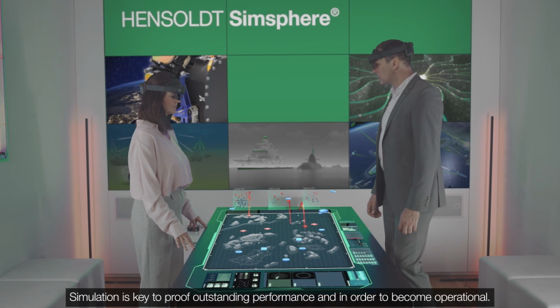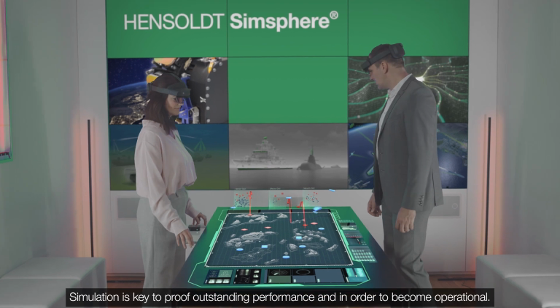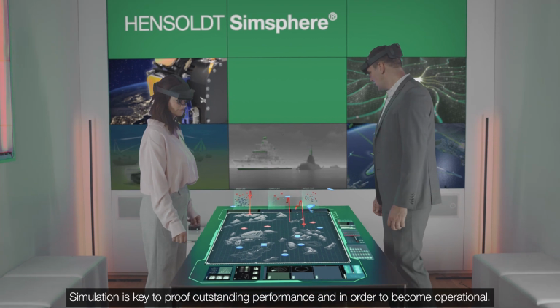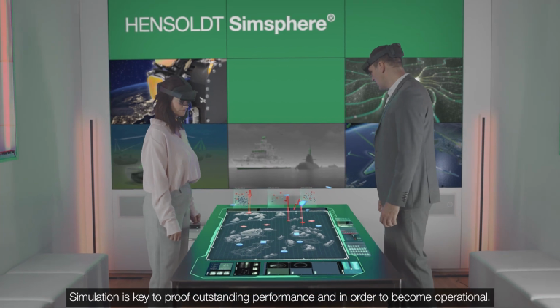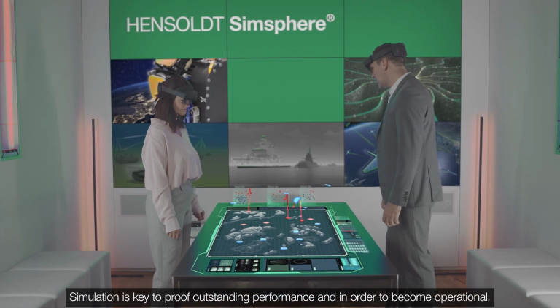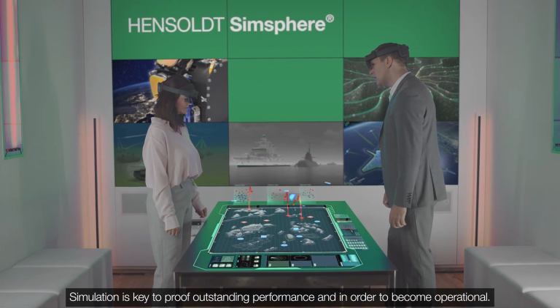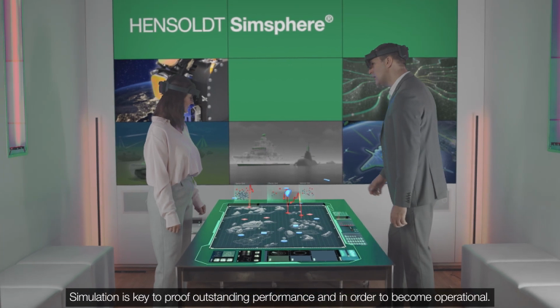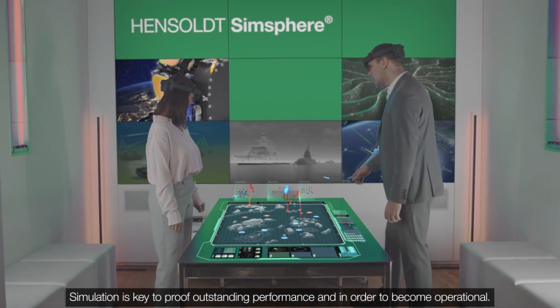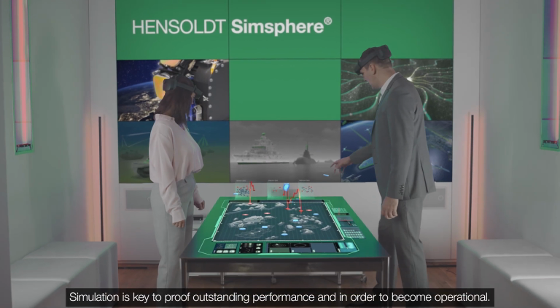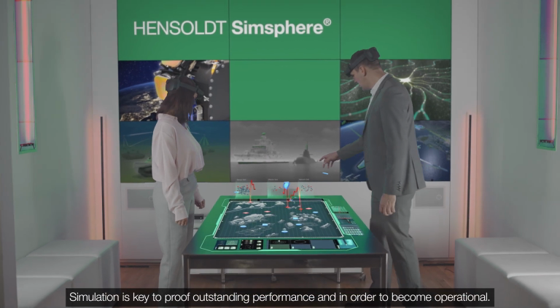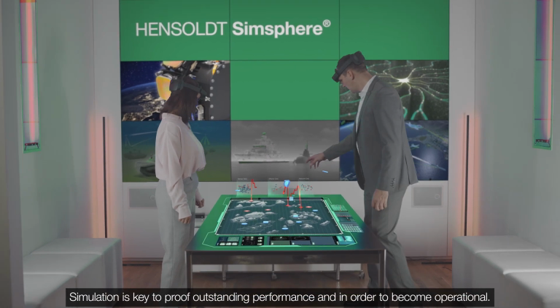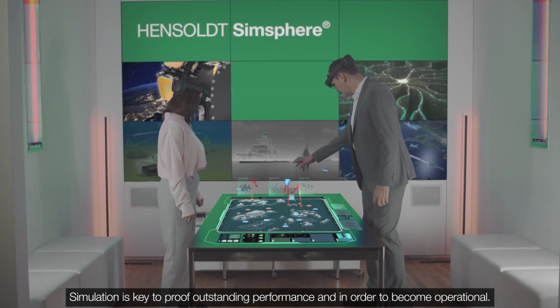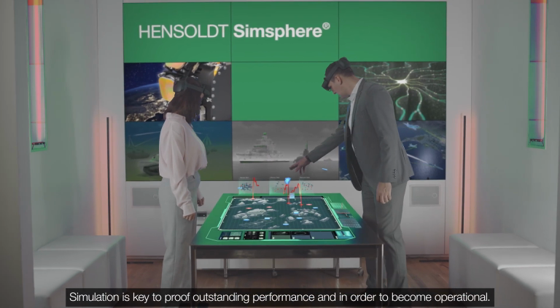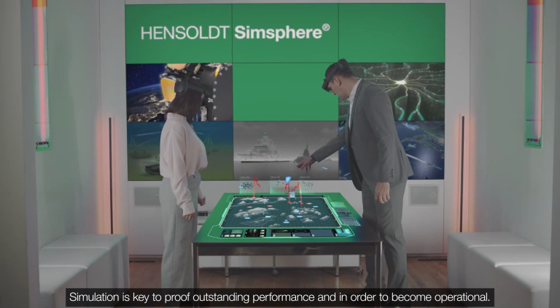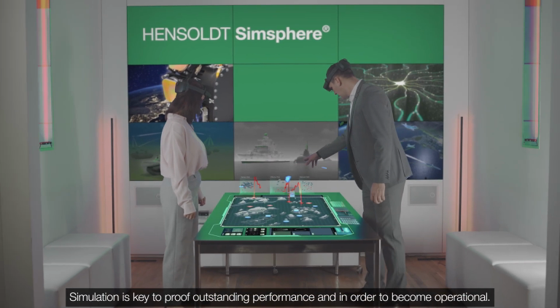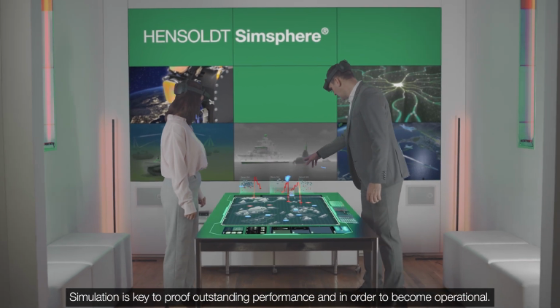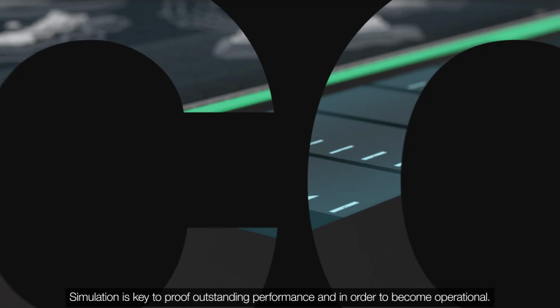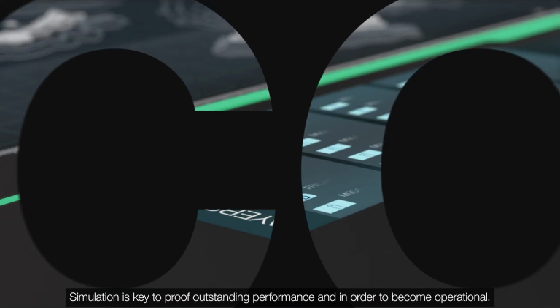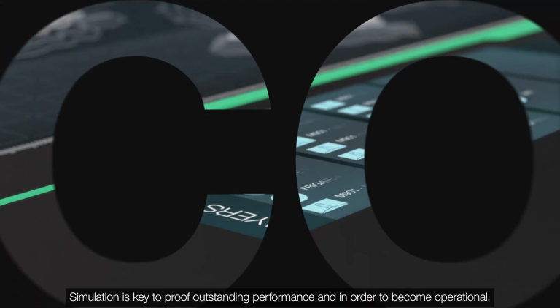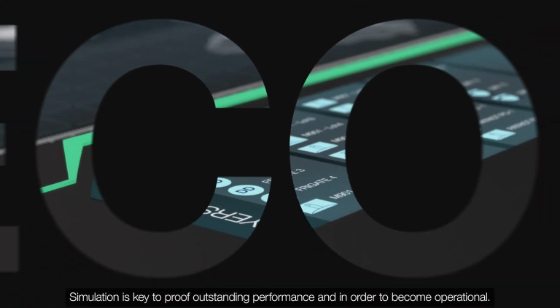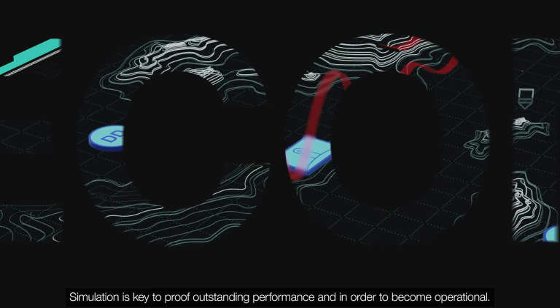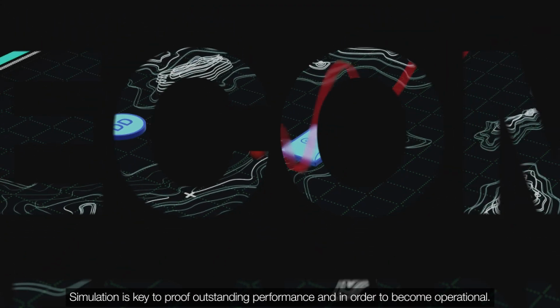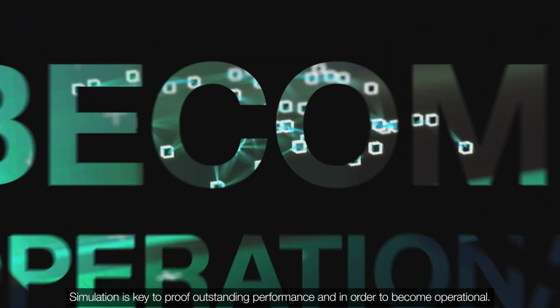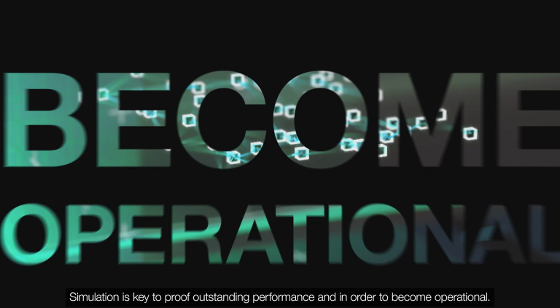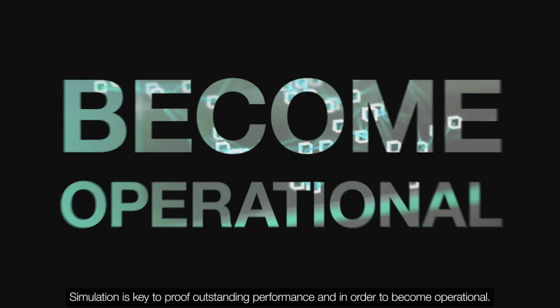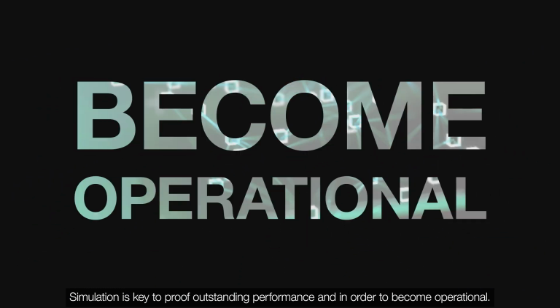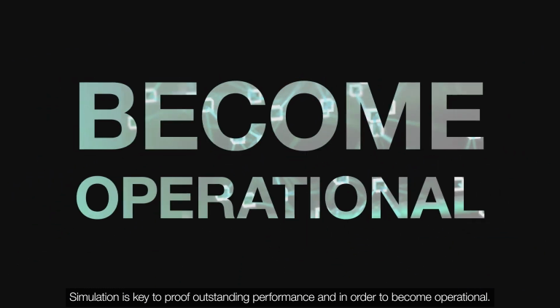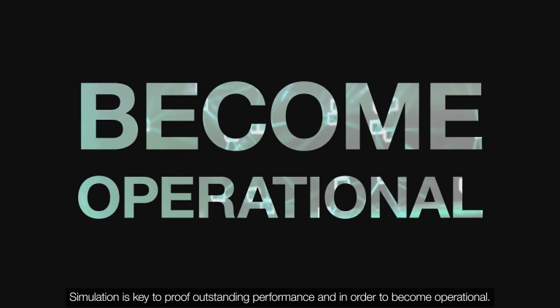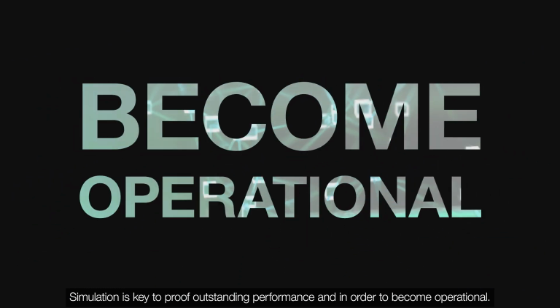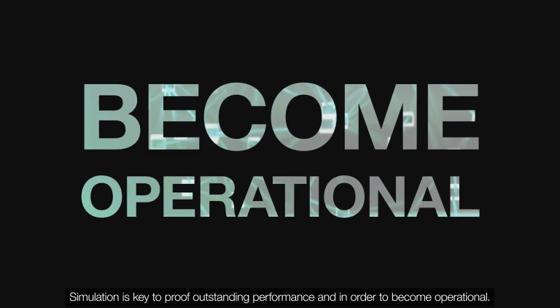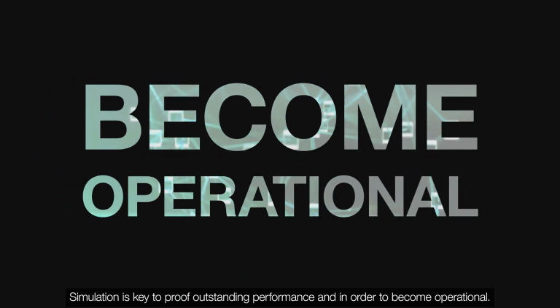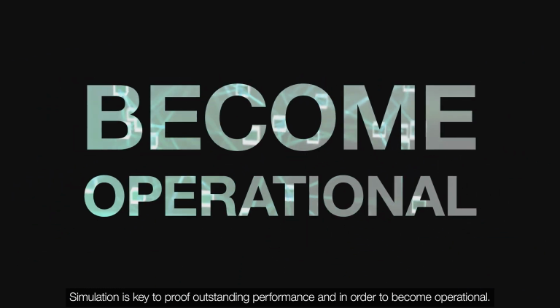Simulation is key to prove outstanding performance and in order to become operational.